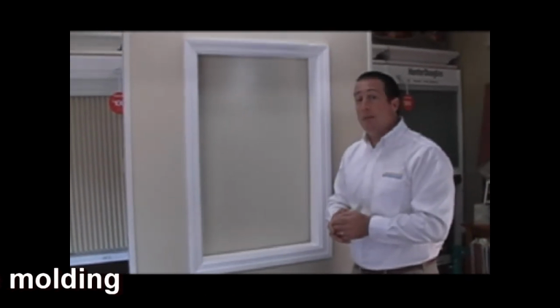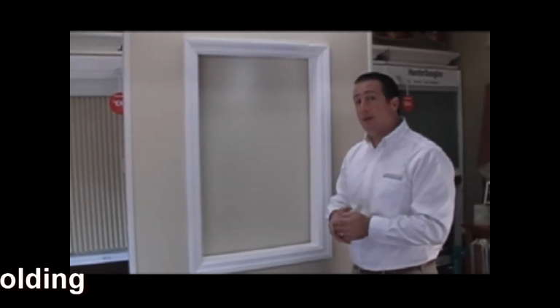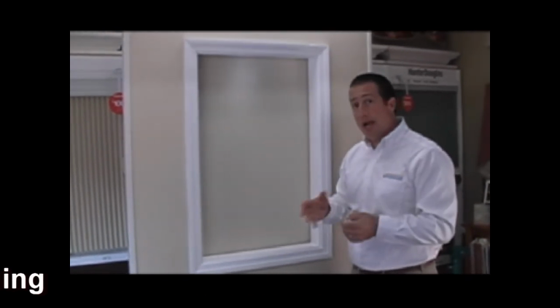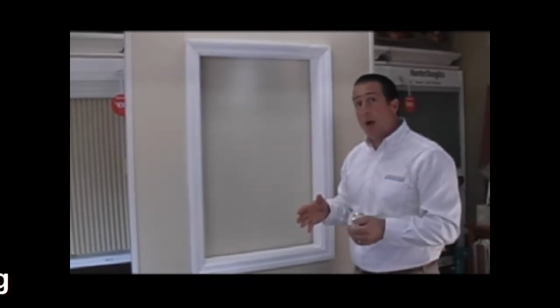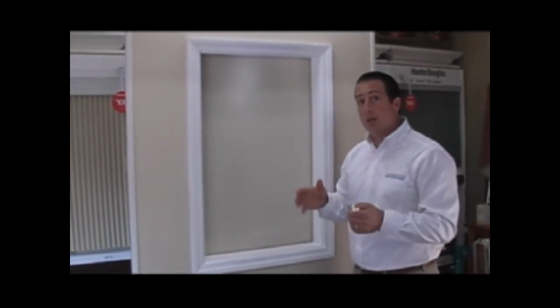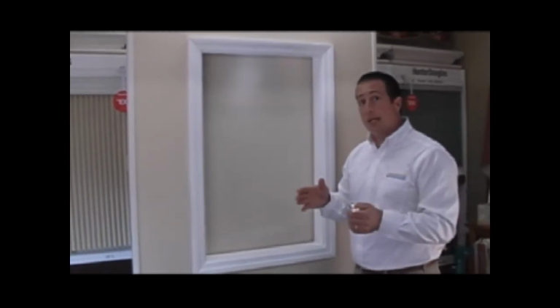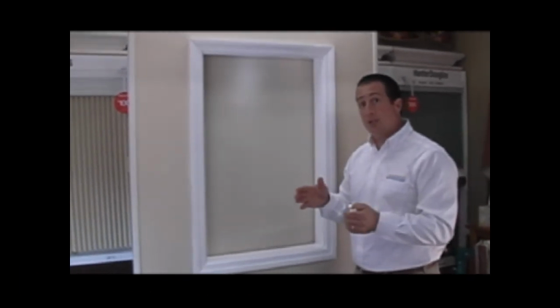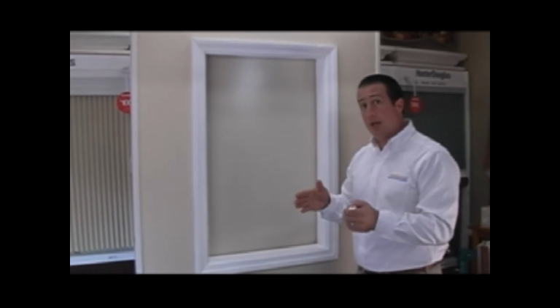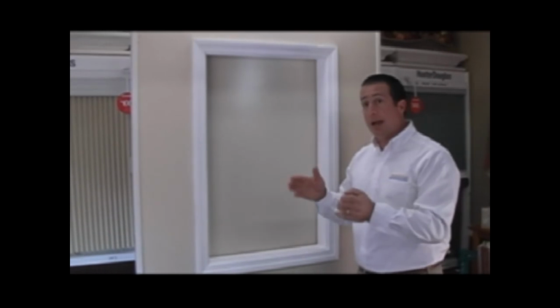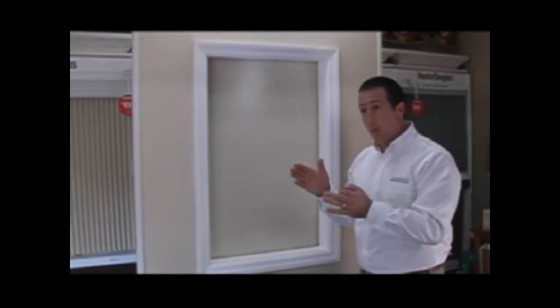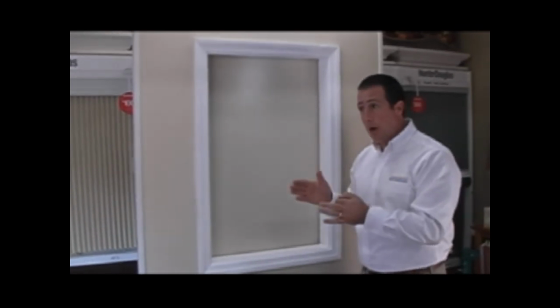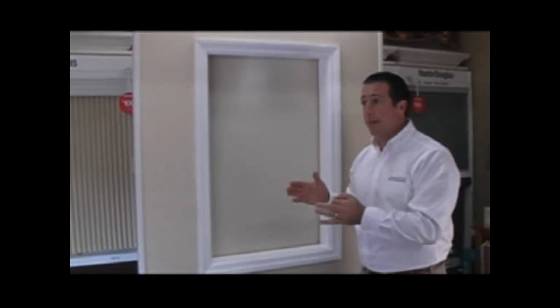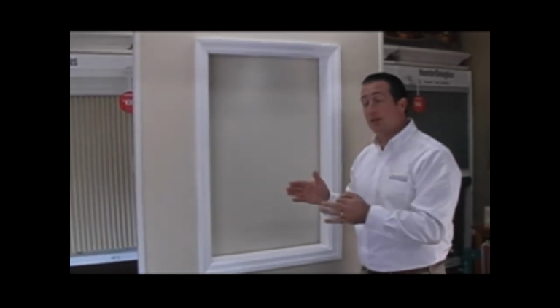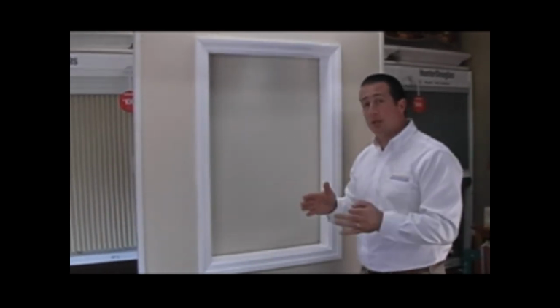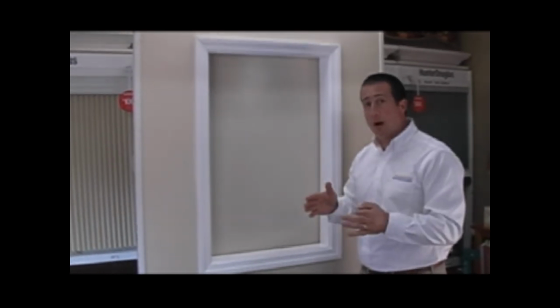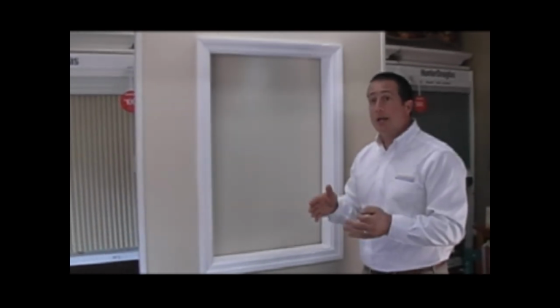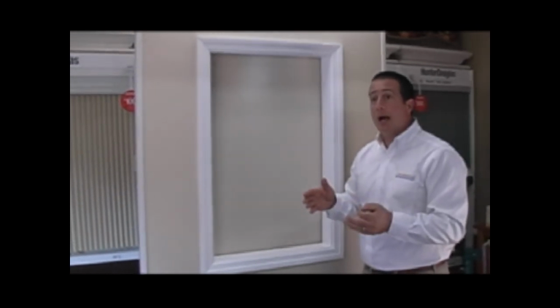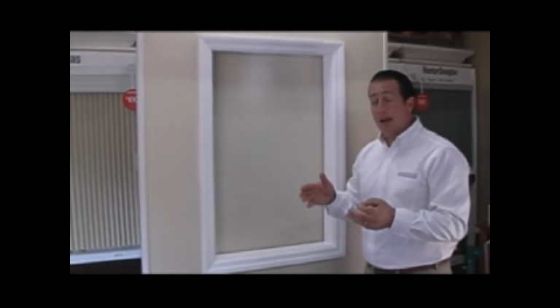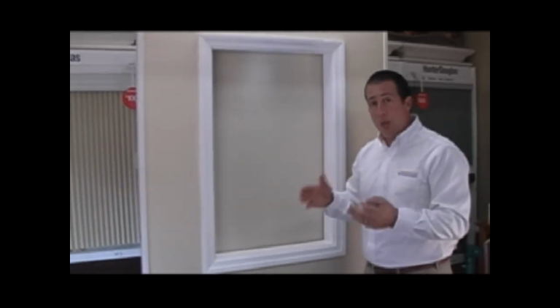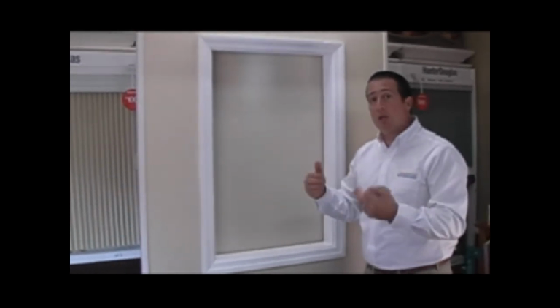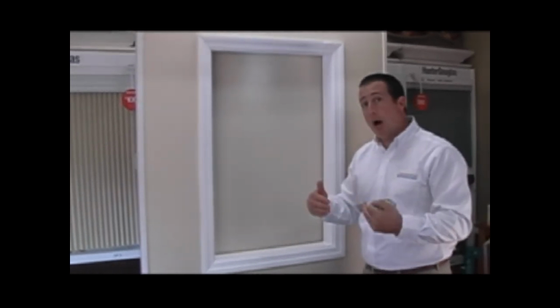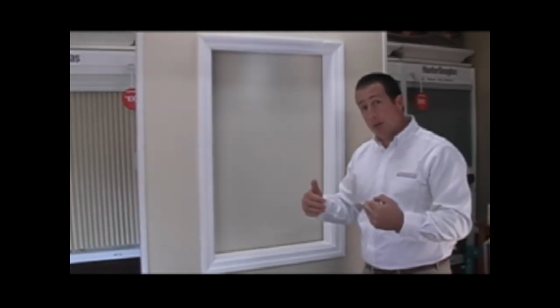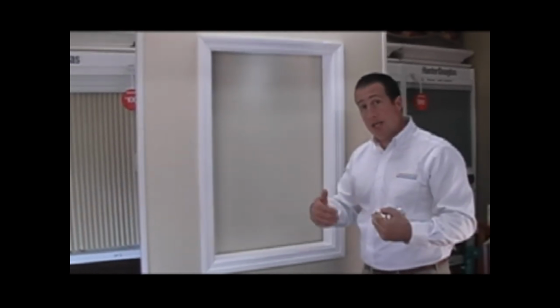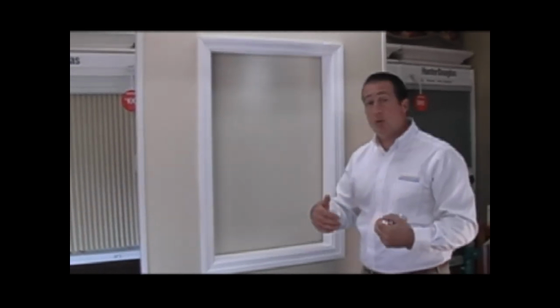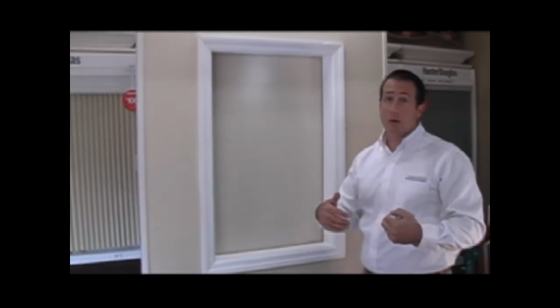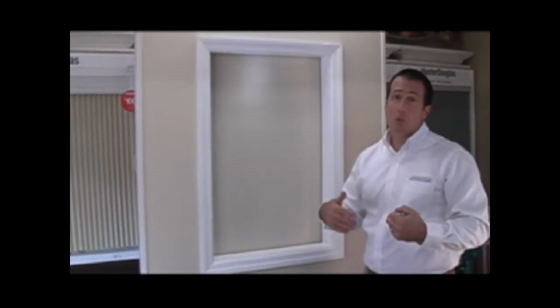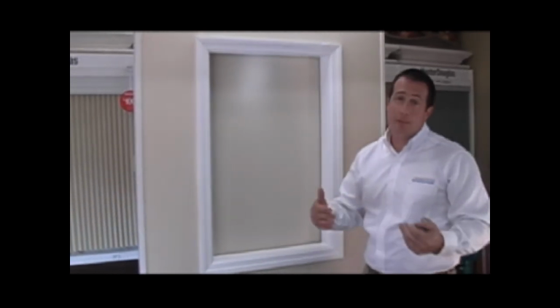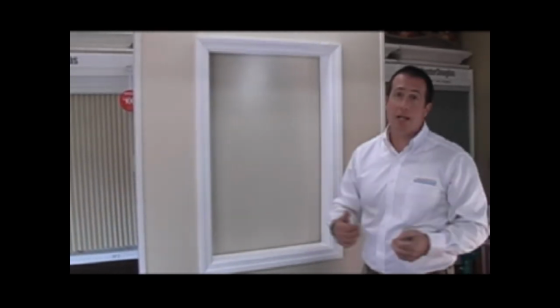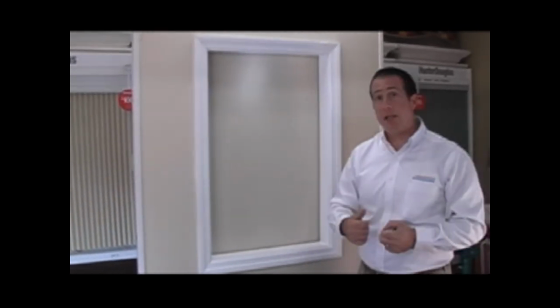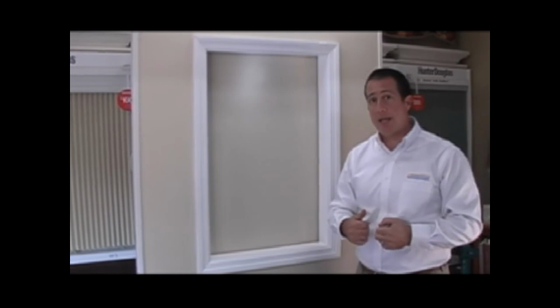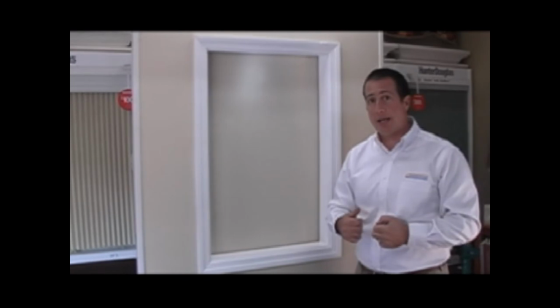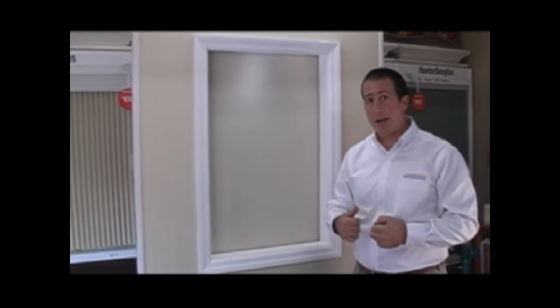For now, I just want to concentrate on the measurements we require when you place an order with BlindsOnline.com.